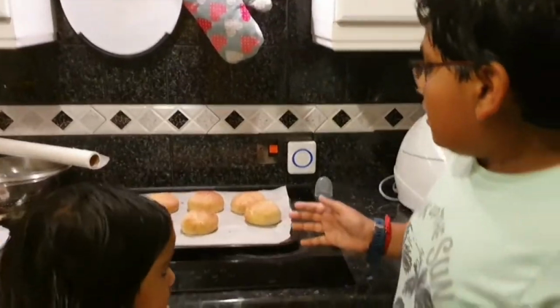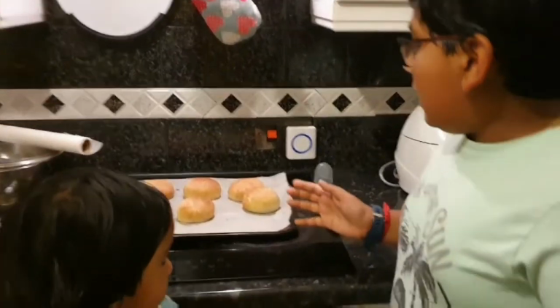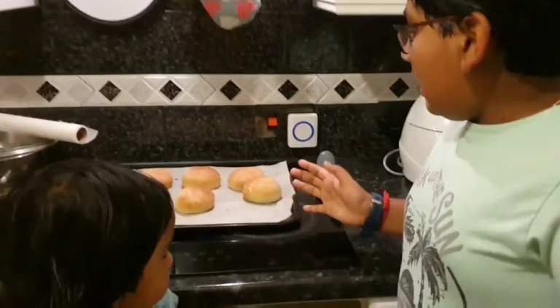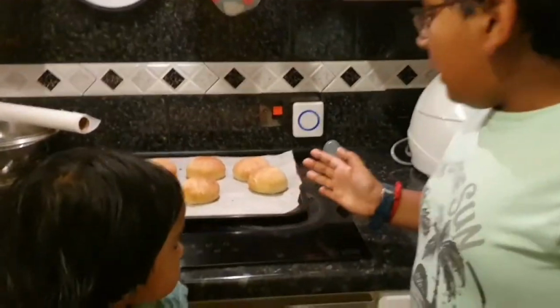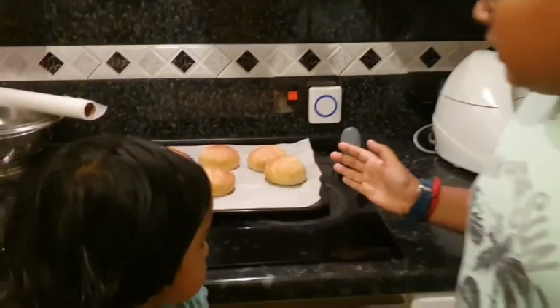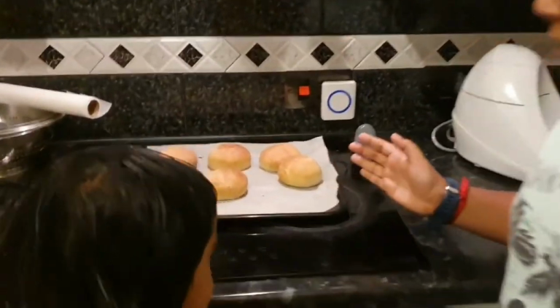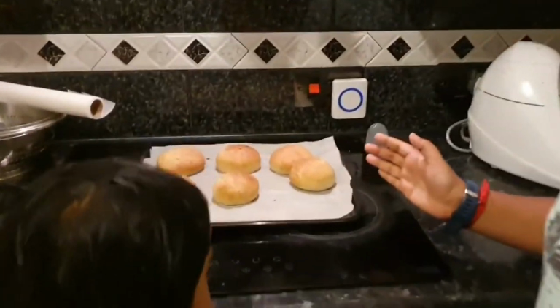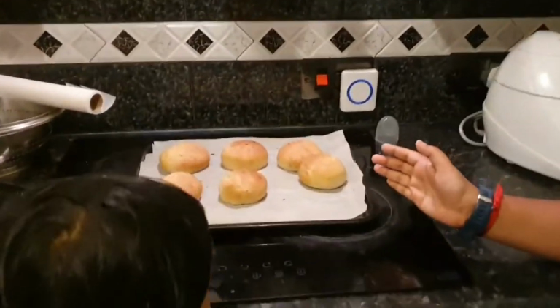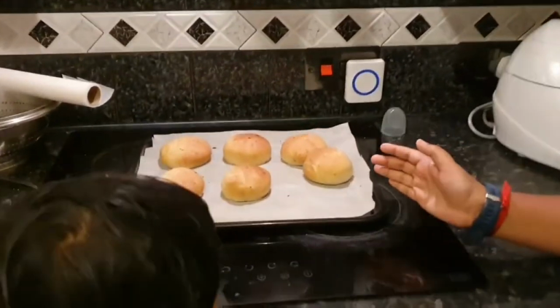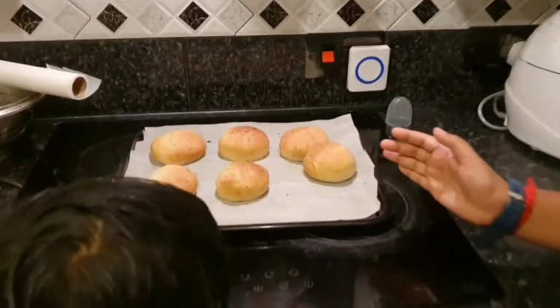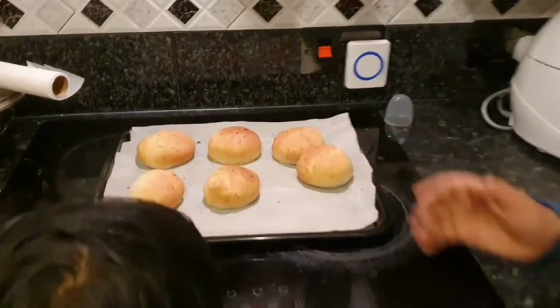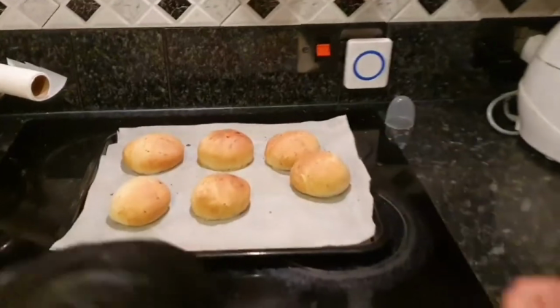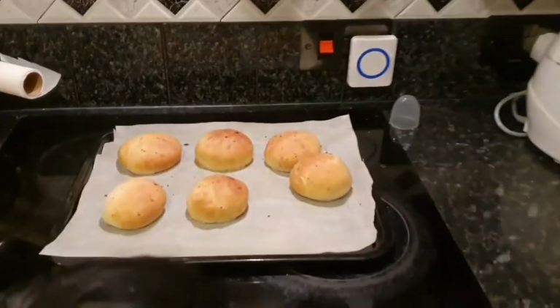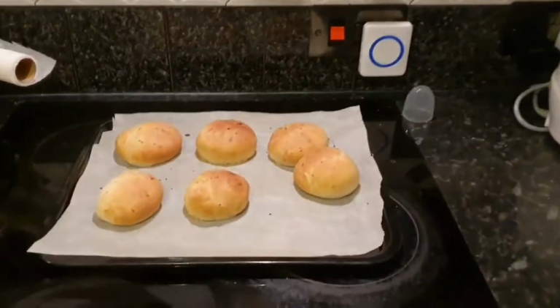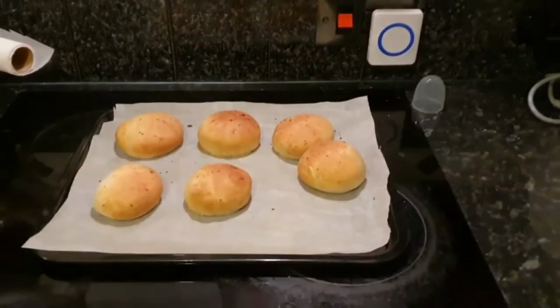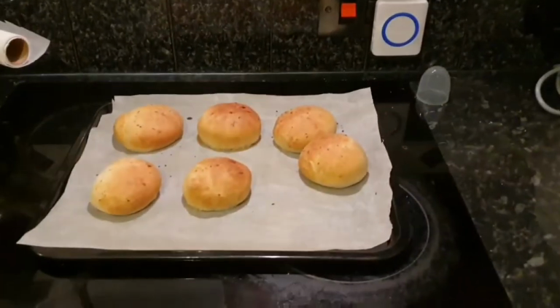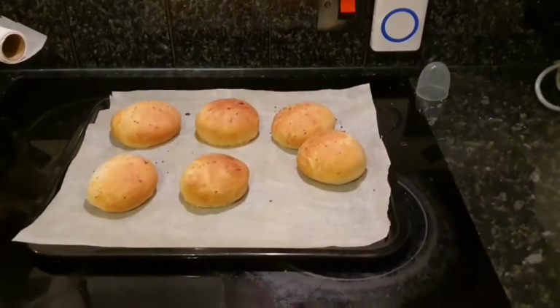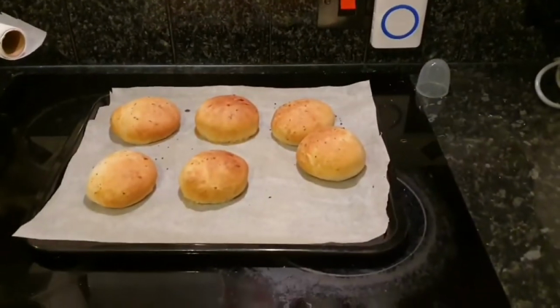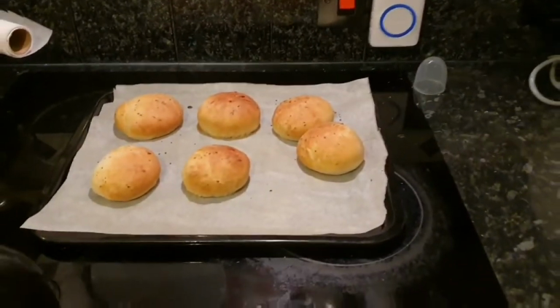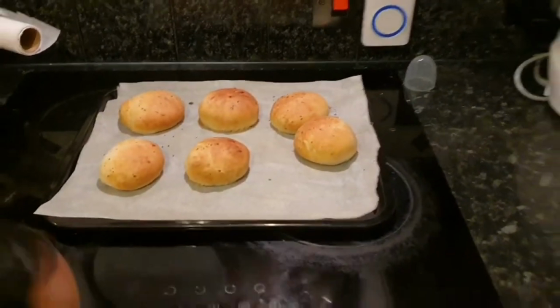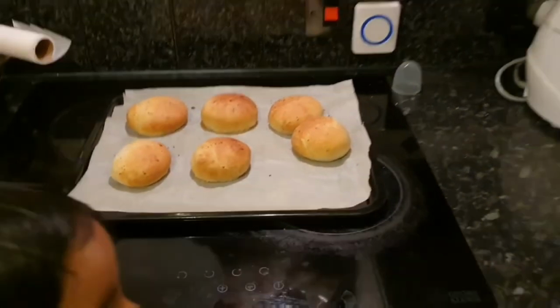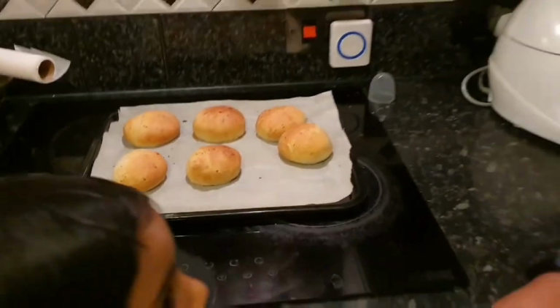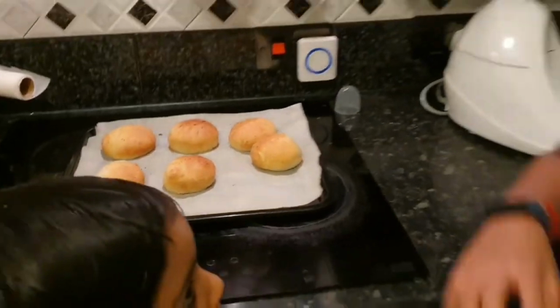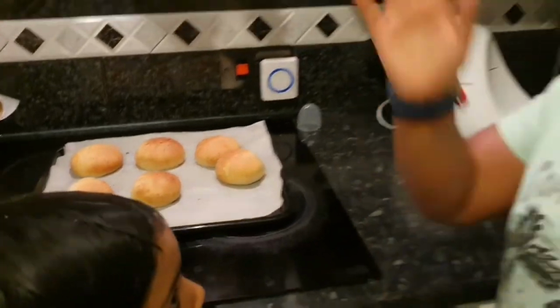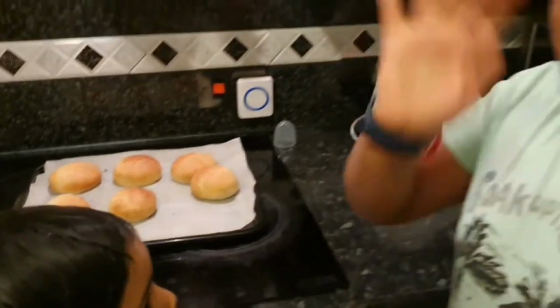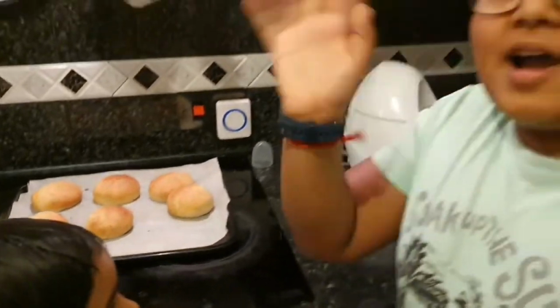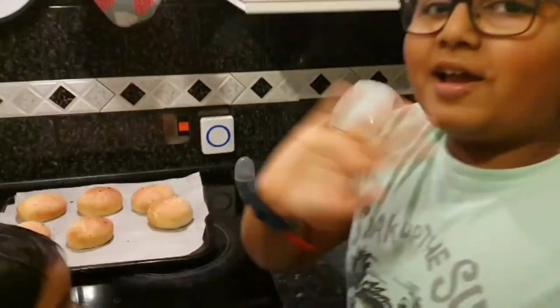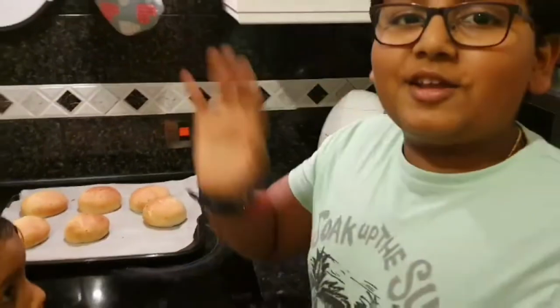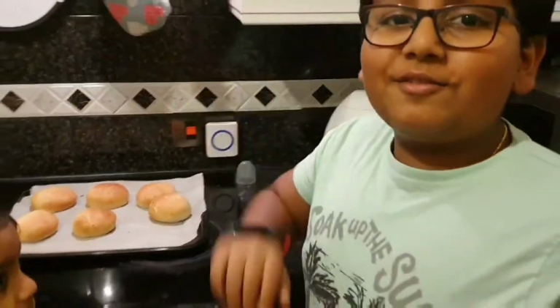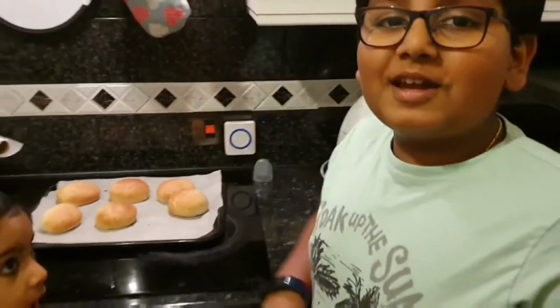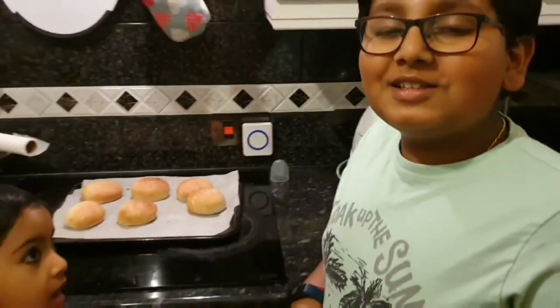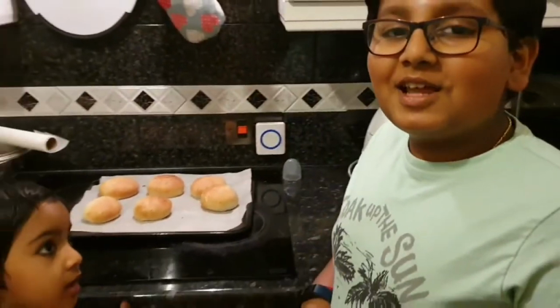And I'll see you in my next video. Bye! Don't forget to like and subscribe.